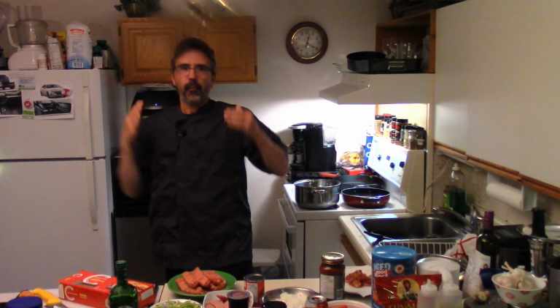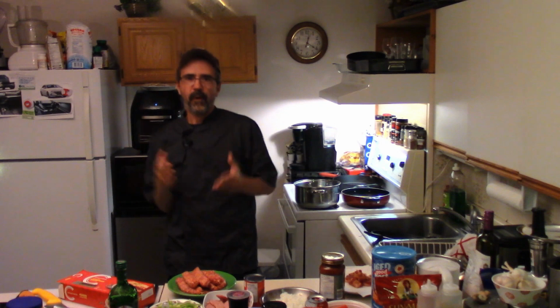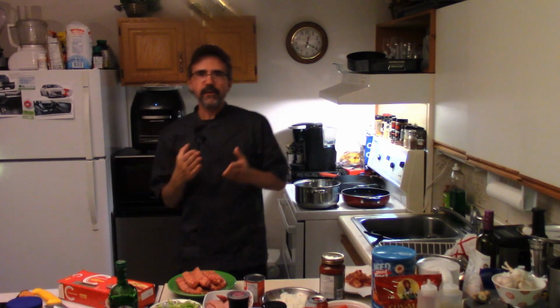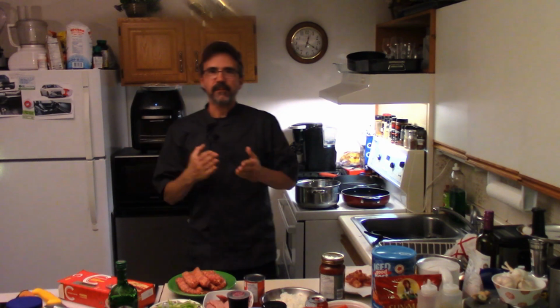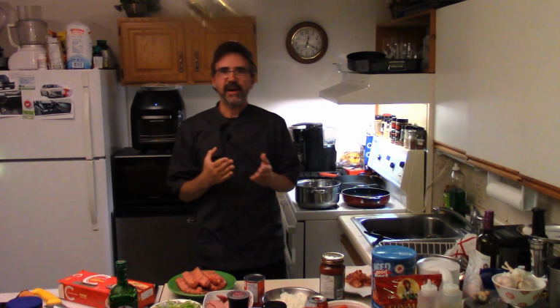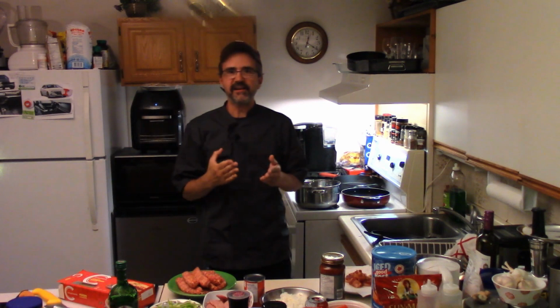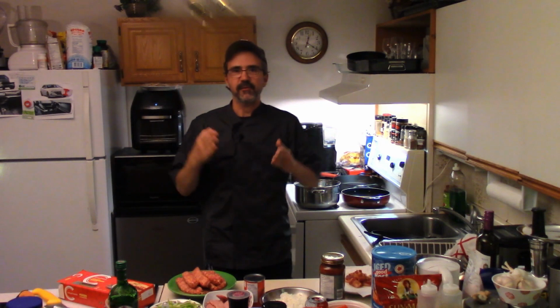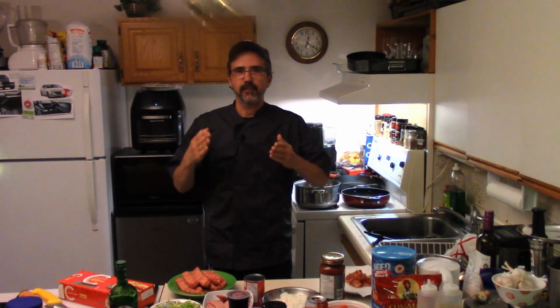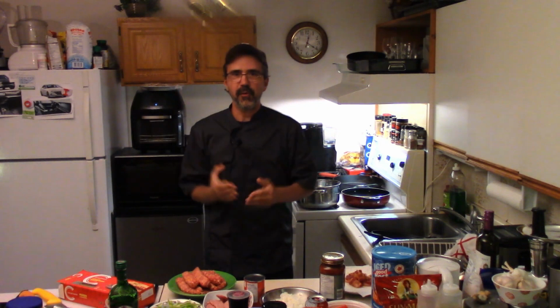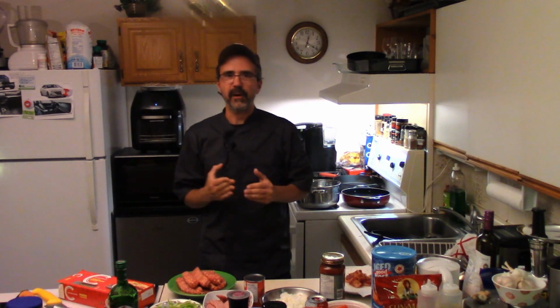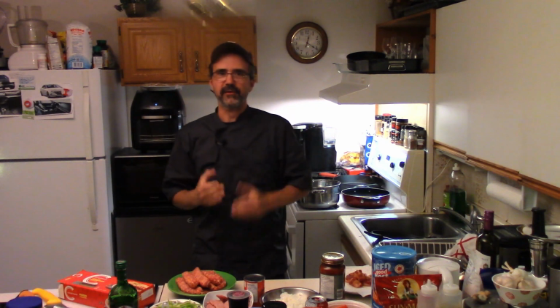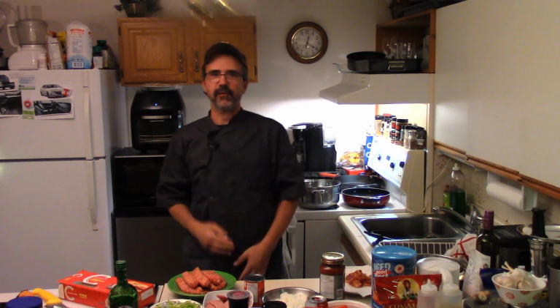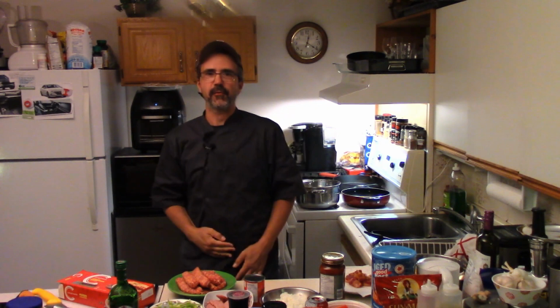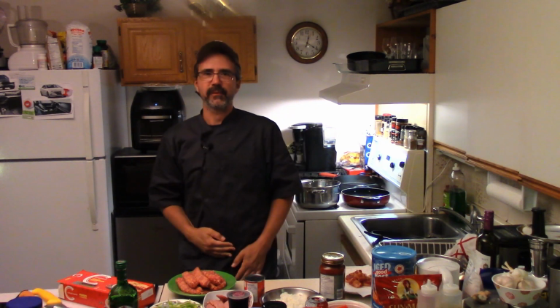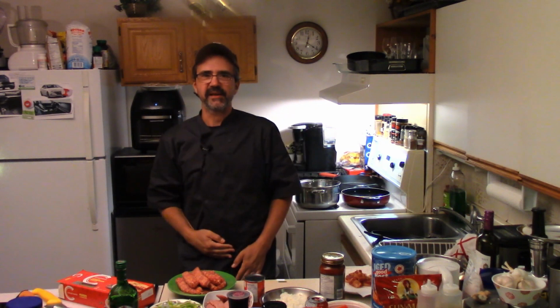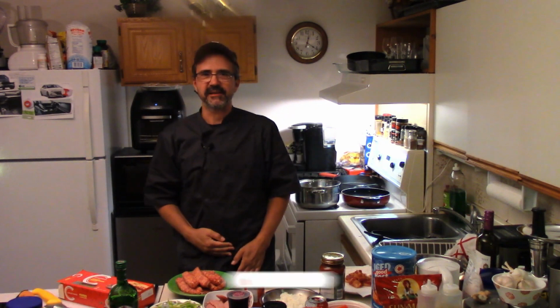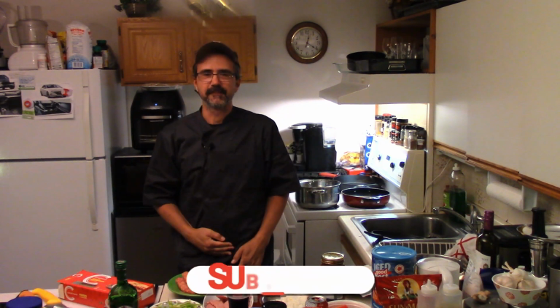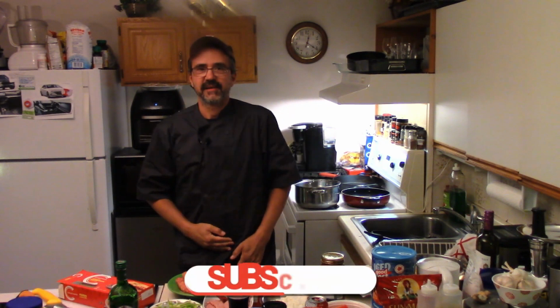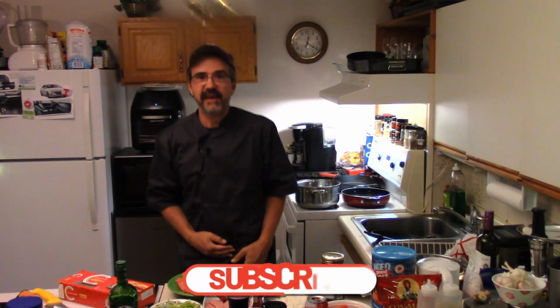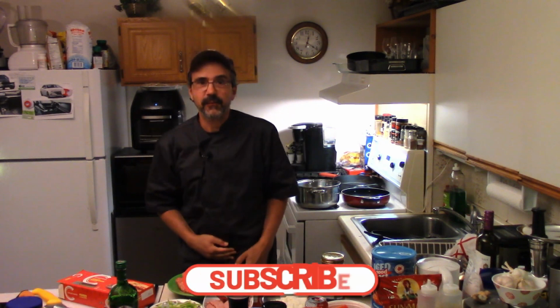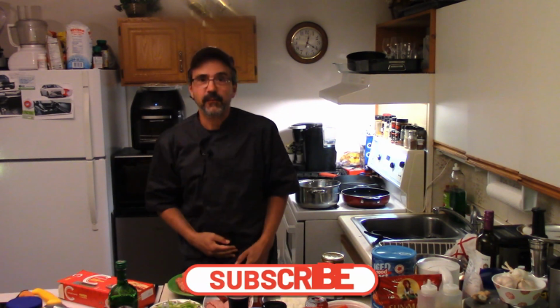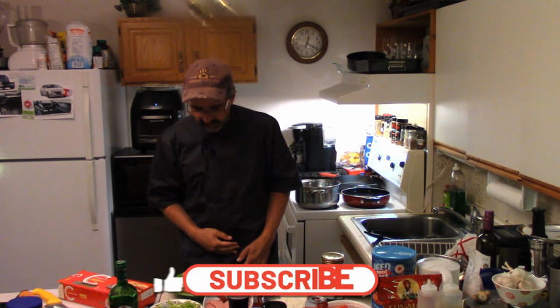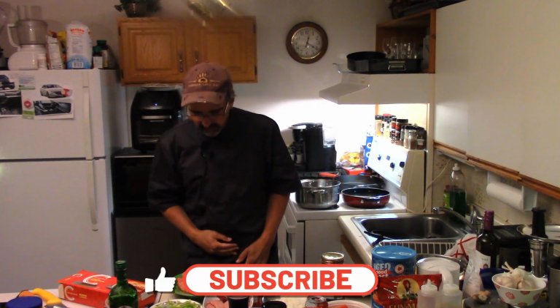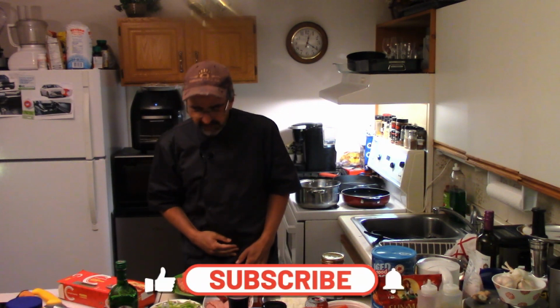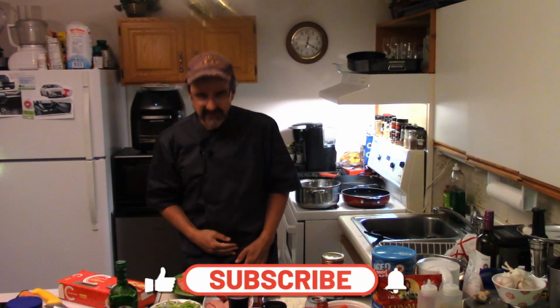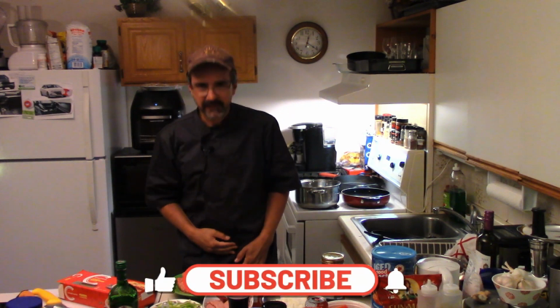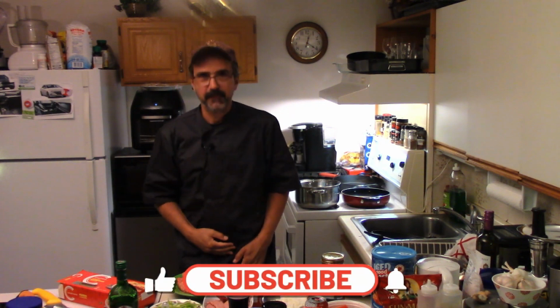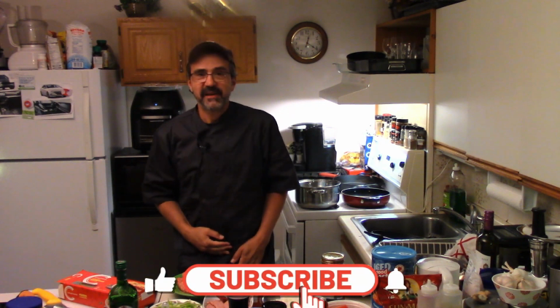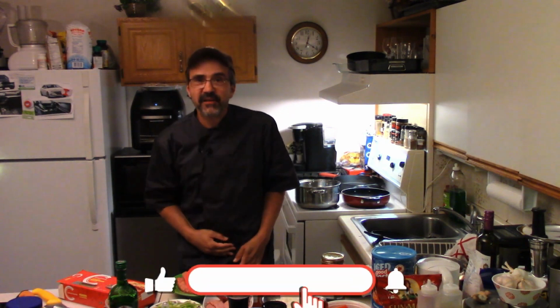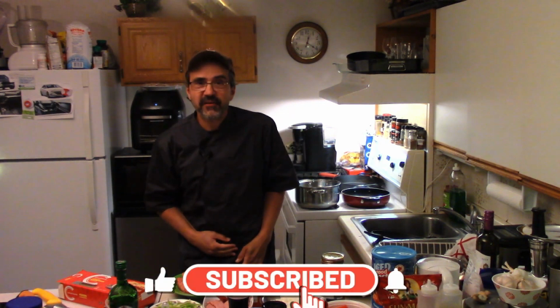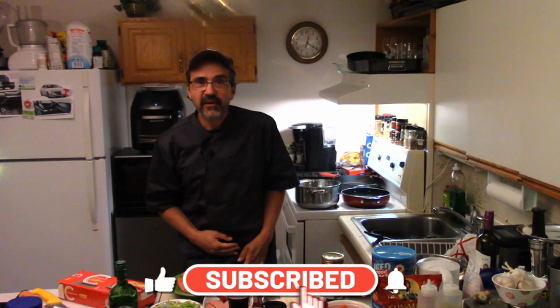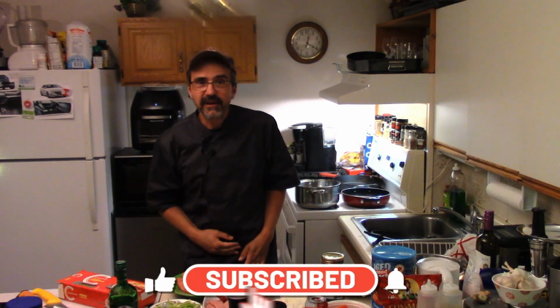Welcome back to Boman's home kitchen. Today we're going to make some pizza lasagna.